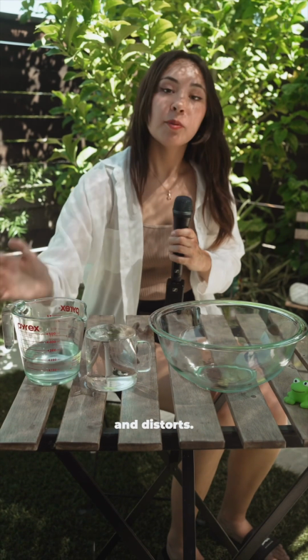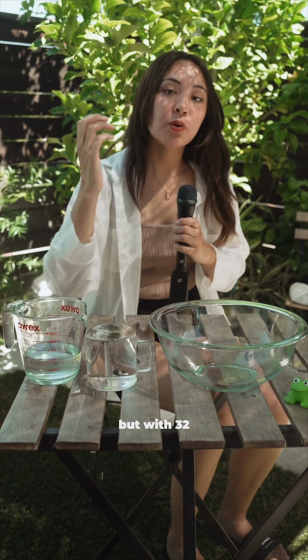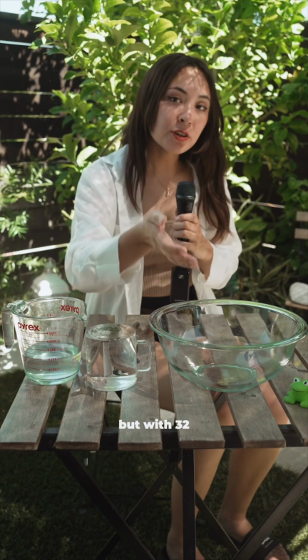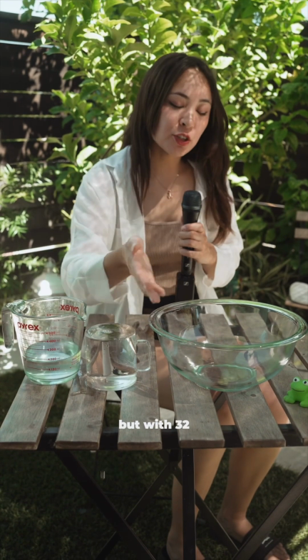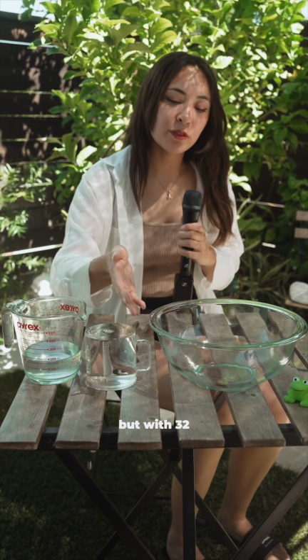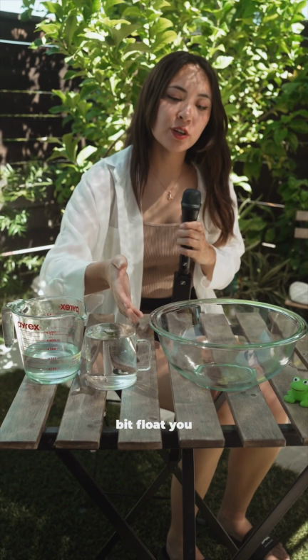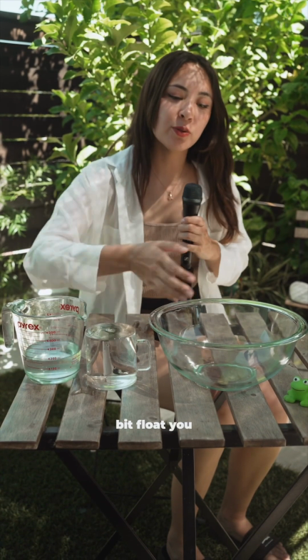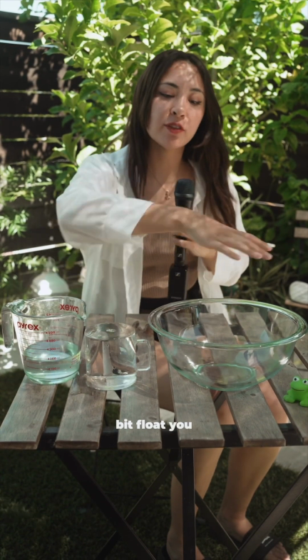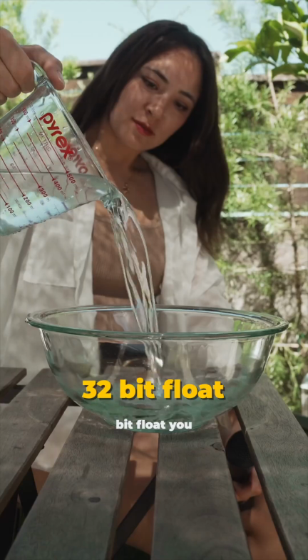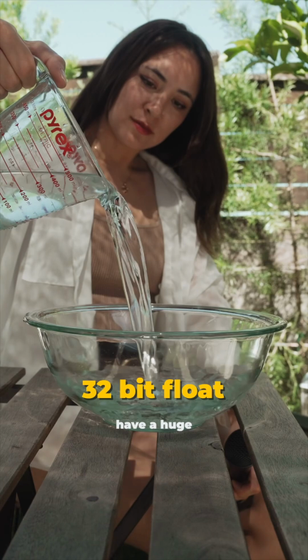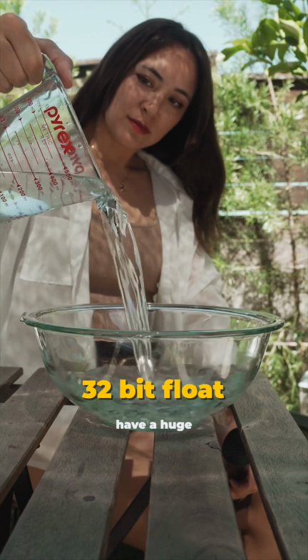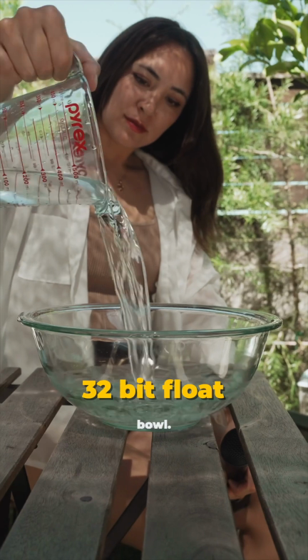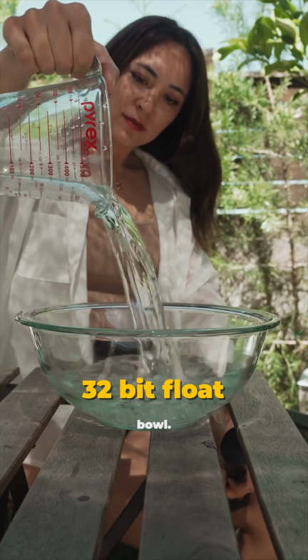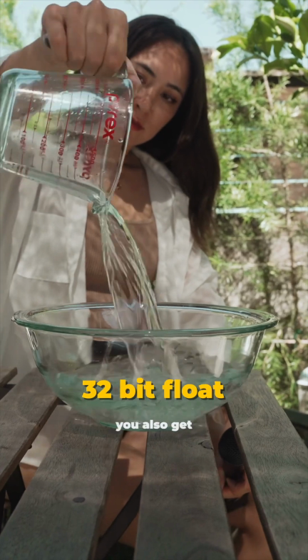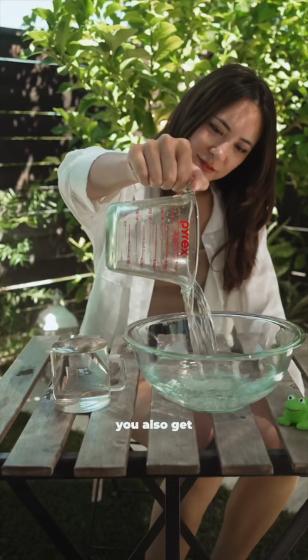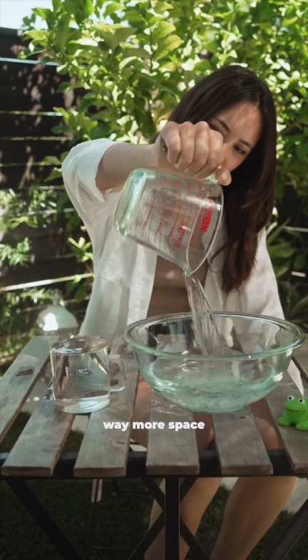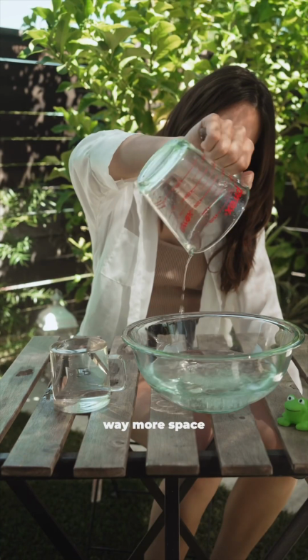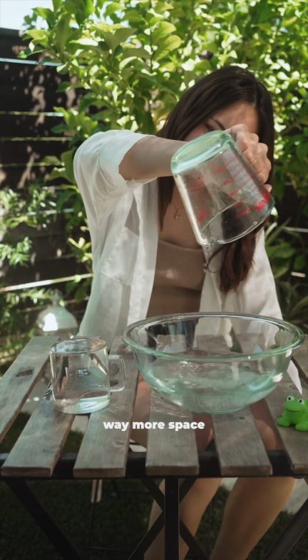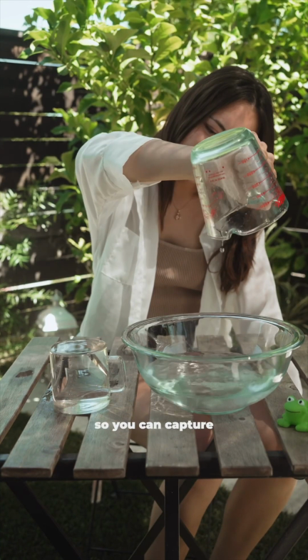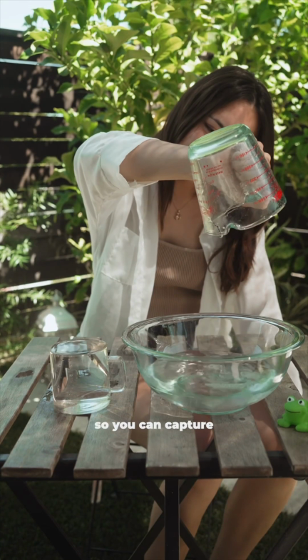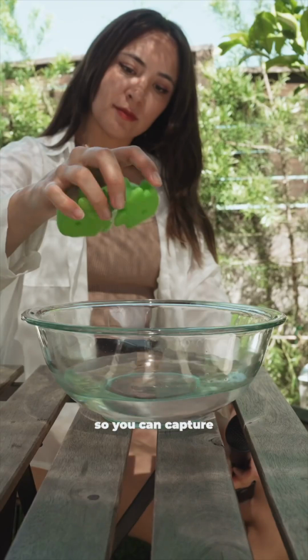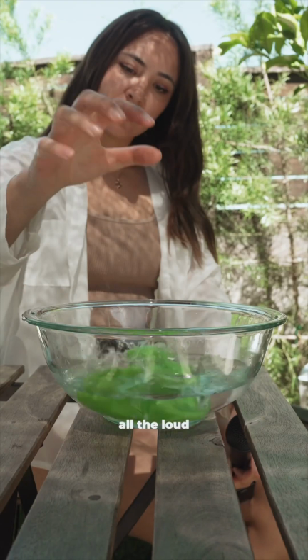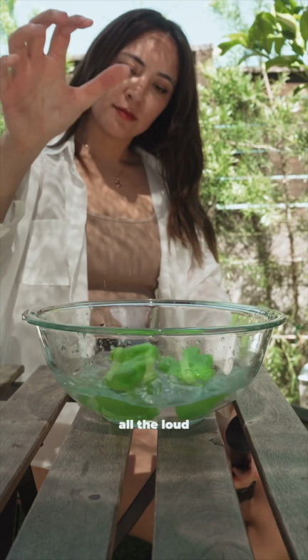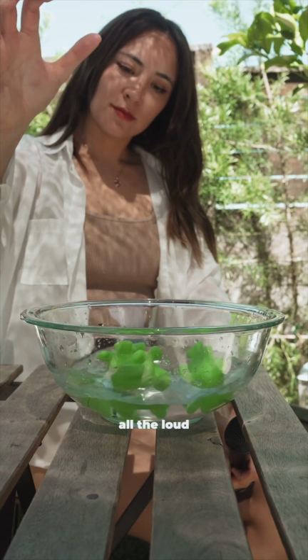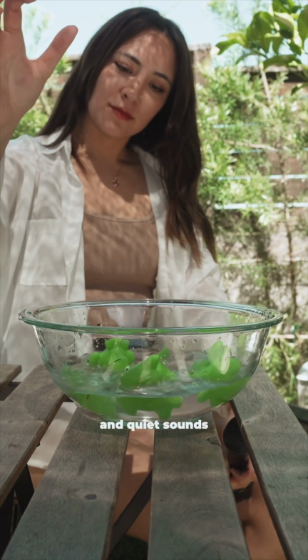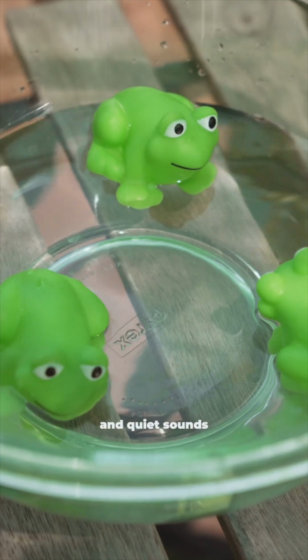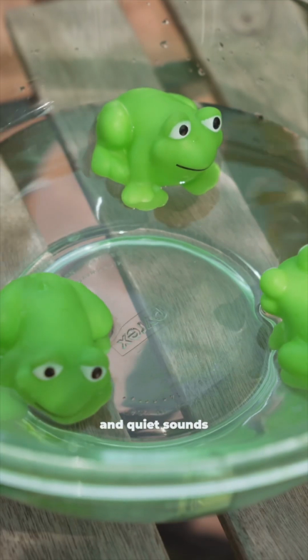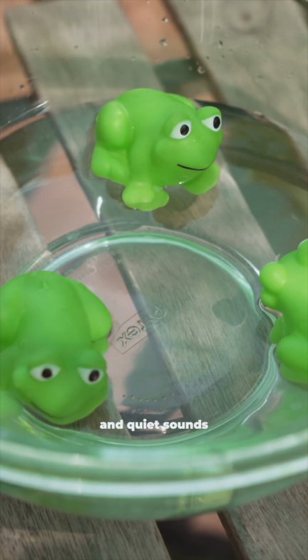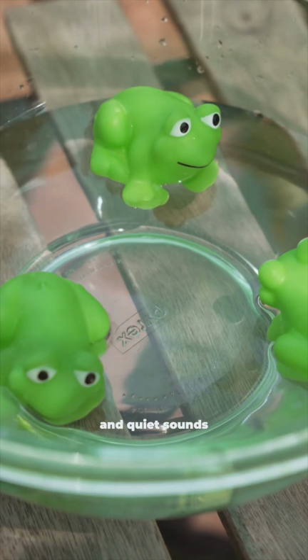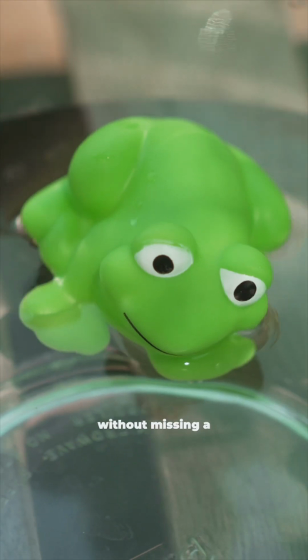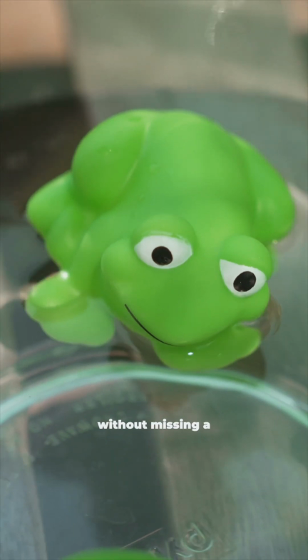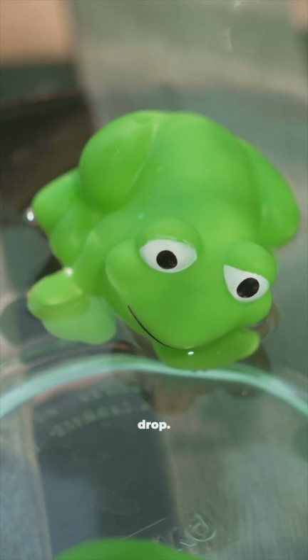But with 32-bit float, you have a huge bowl. You also get way more space, so you can capture all the loud and quiet sounds without missing a drop.